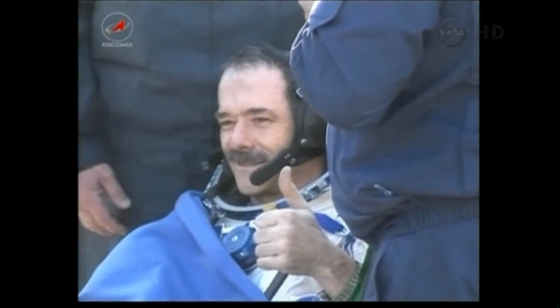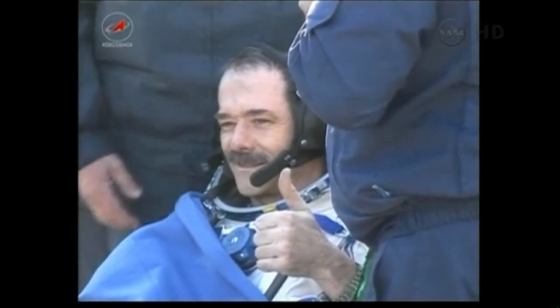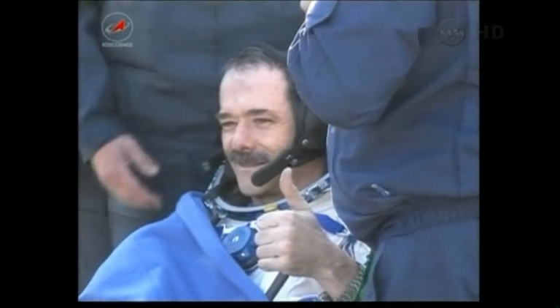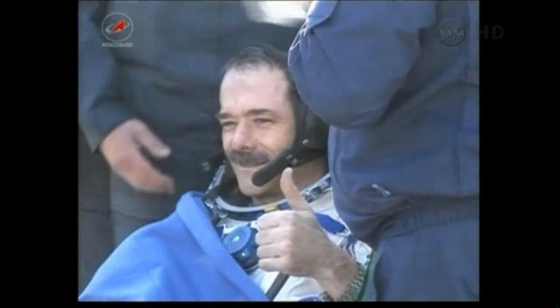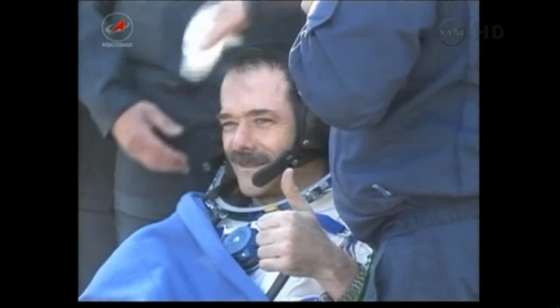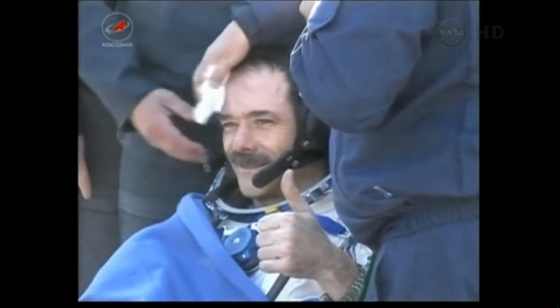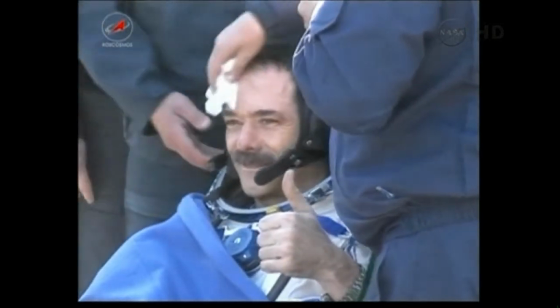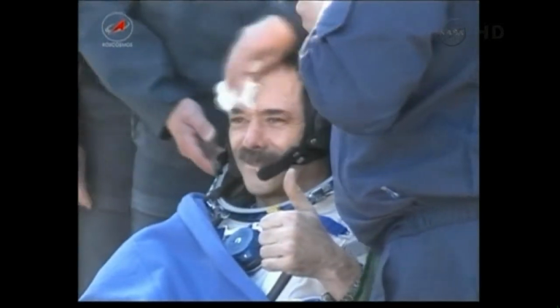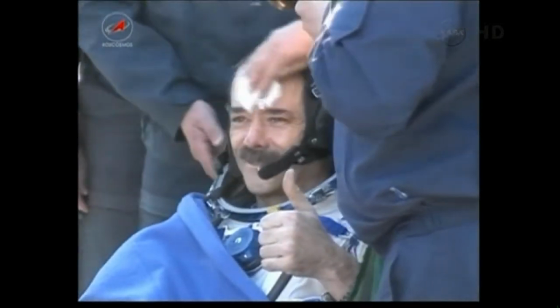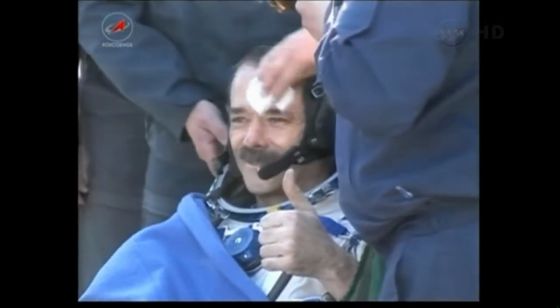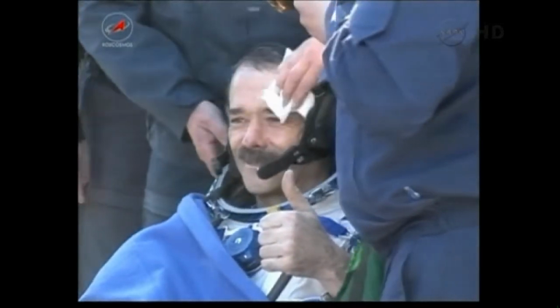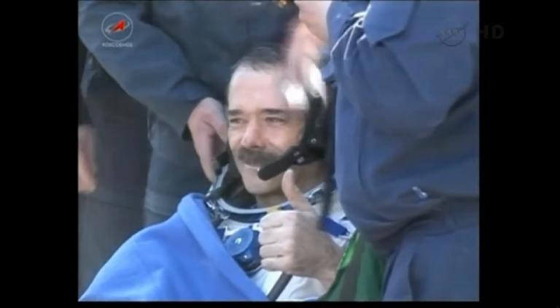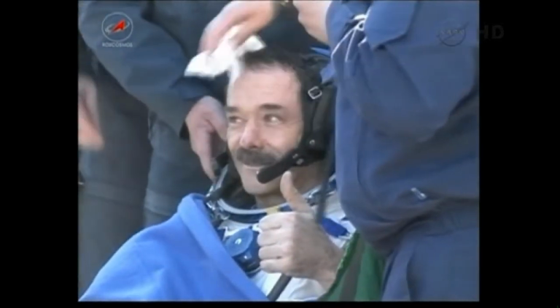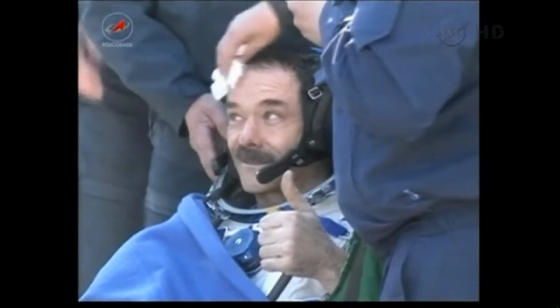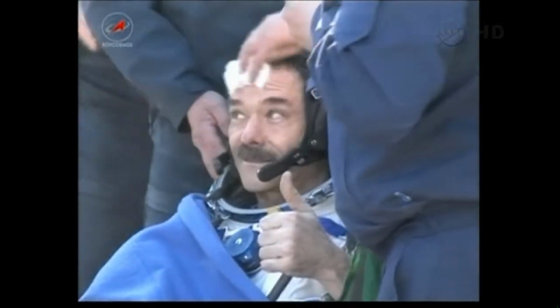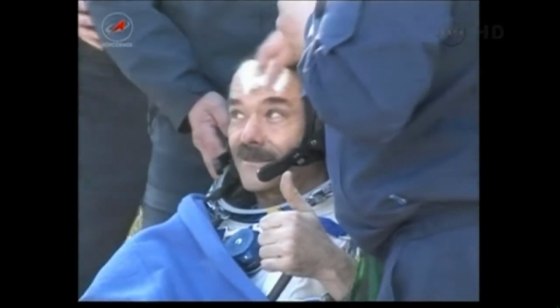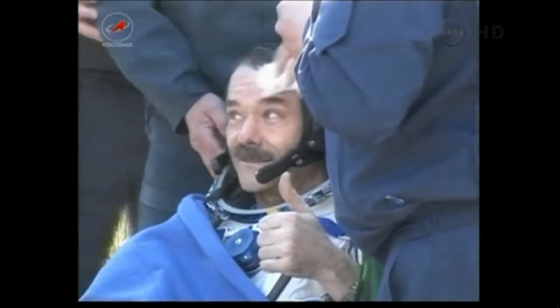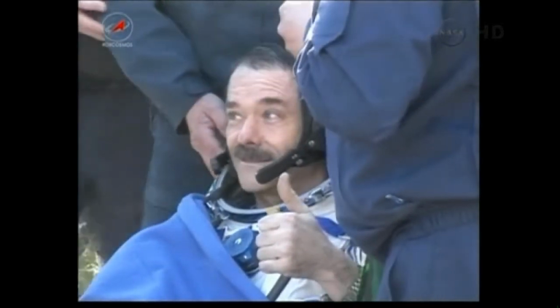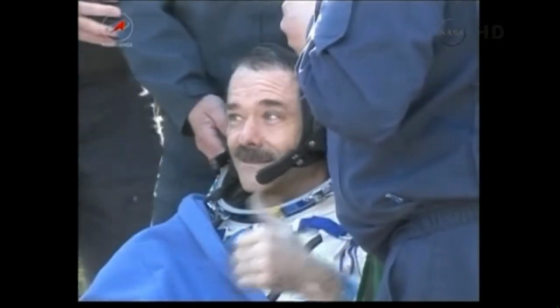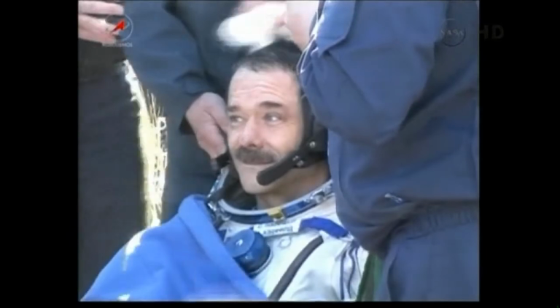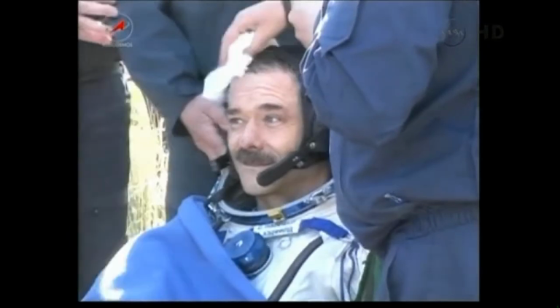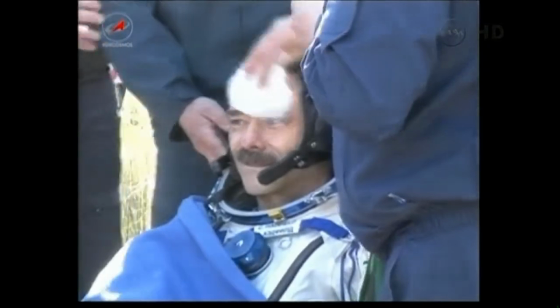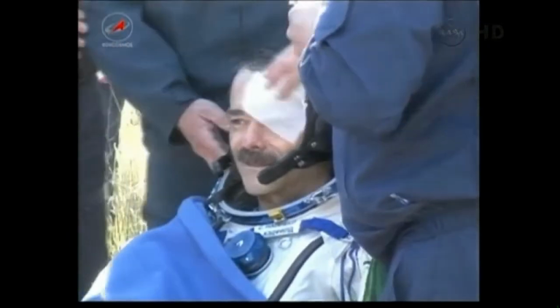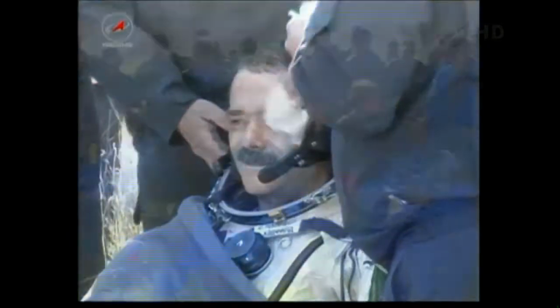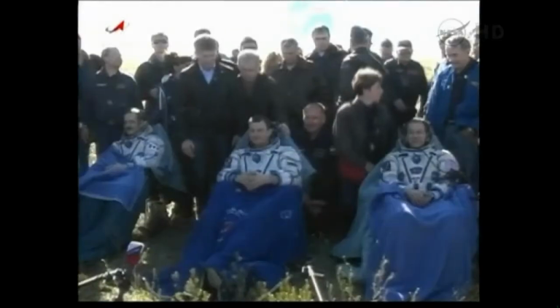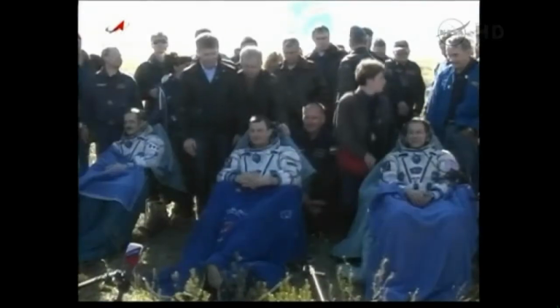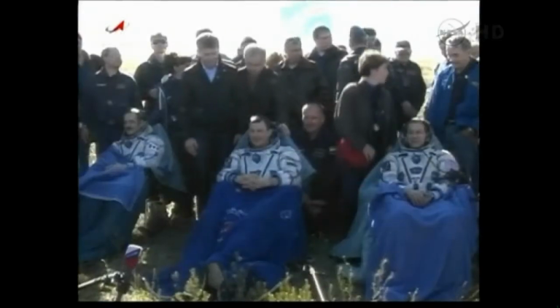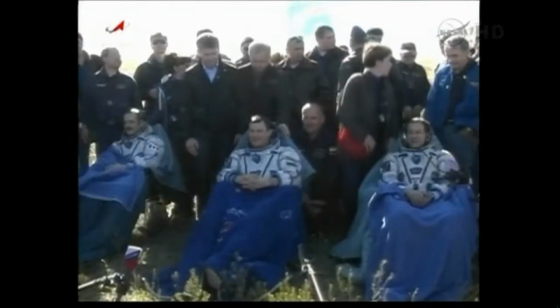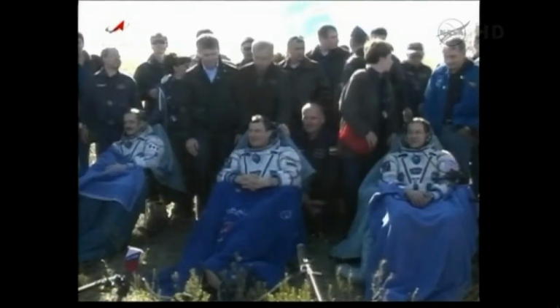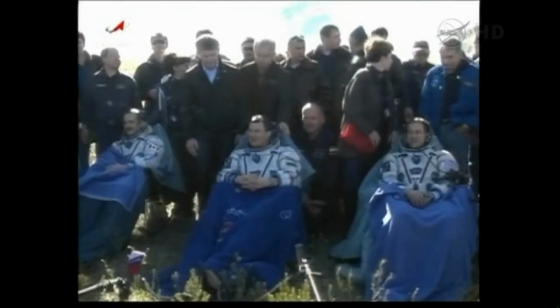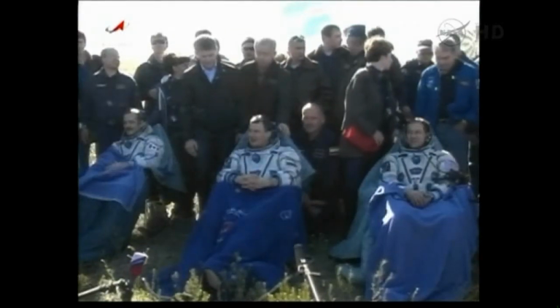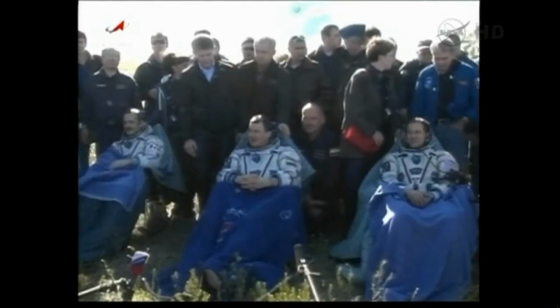Oxygen at 90. They look like they're doing pretty well.